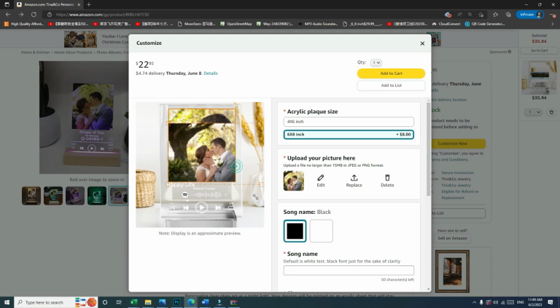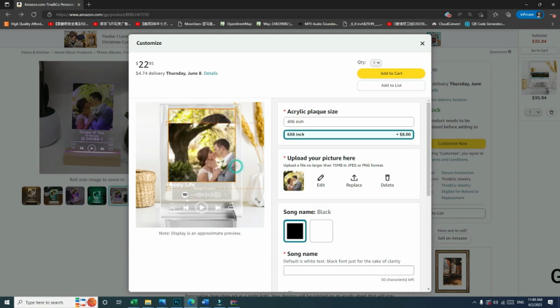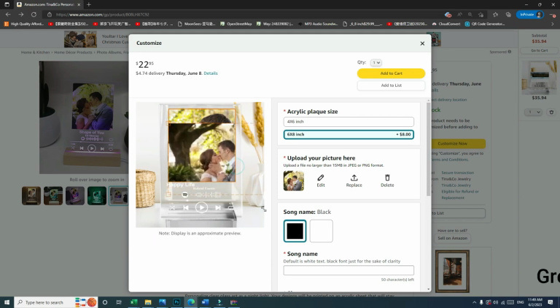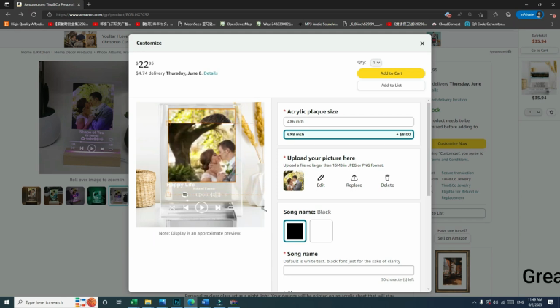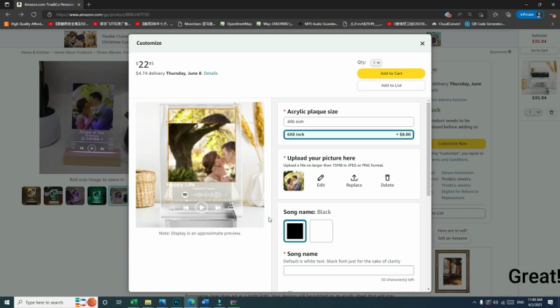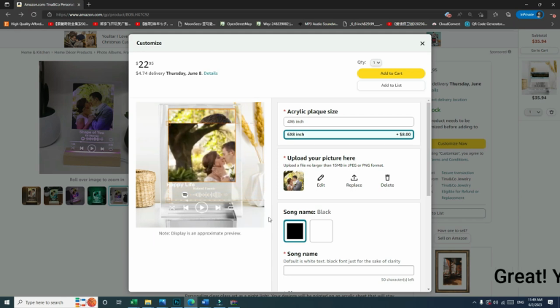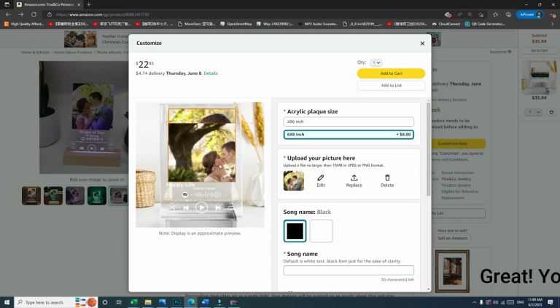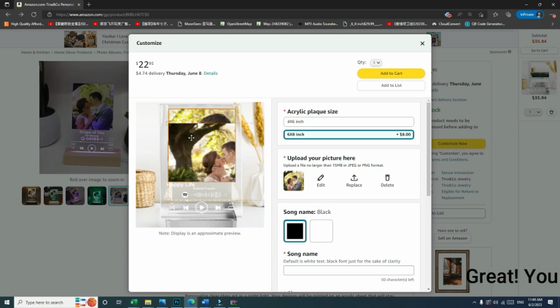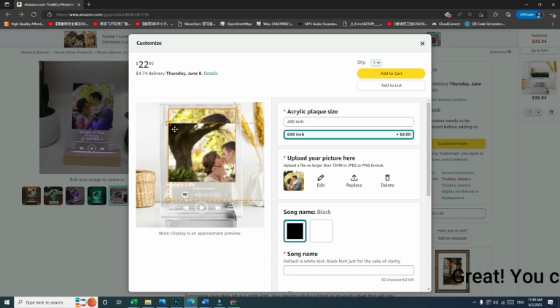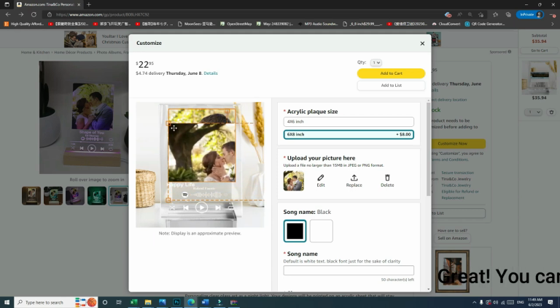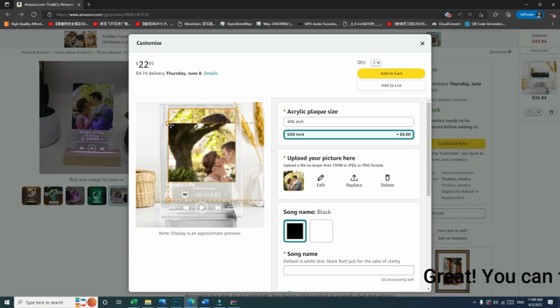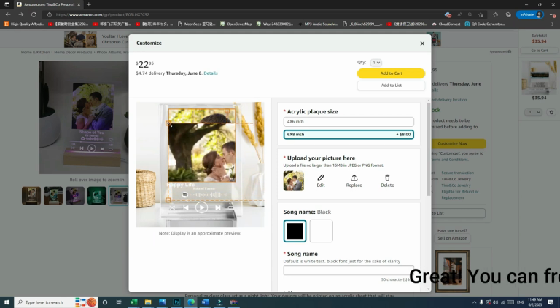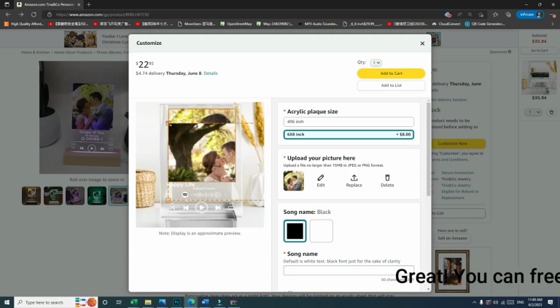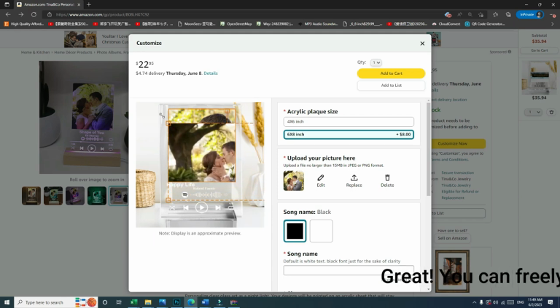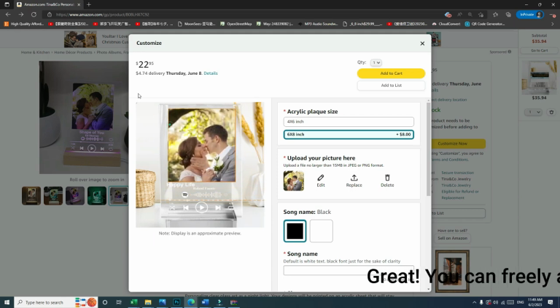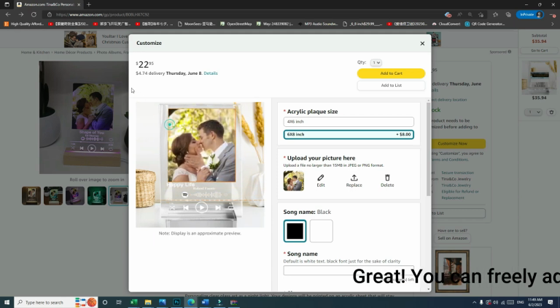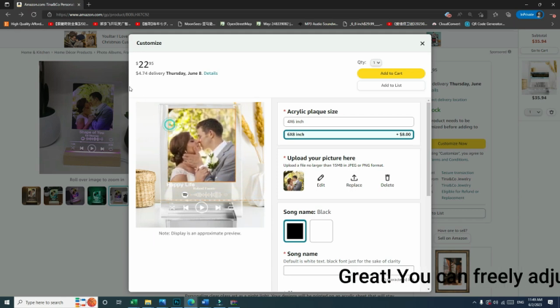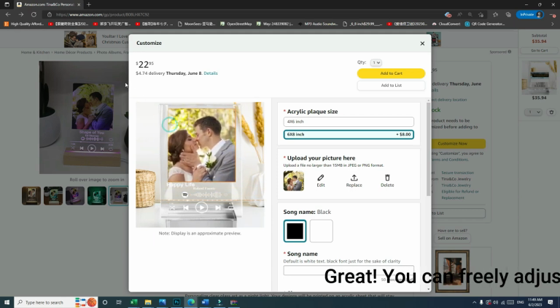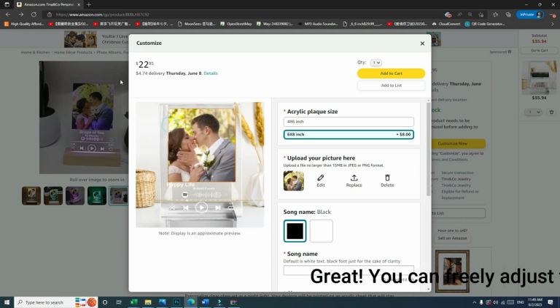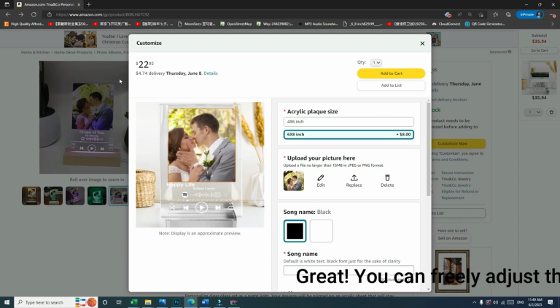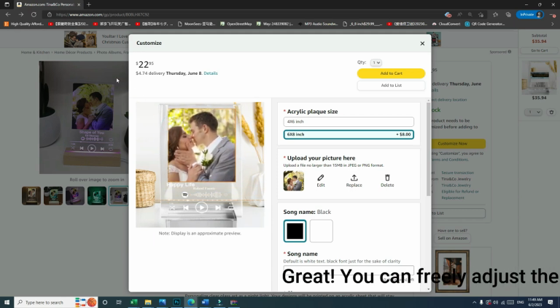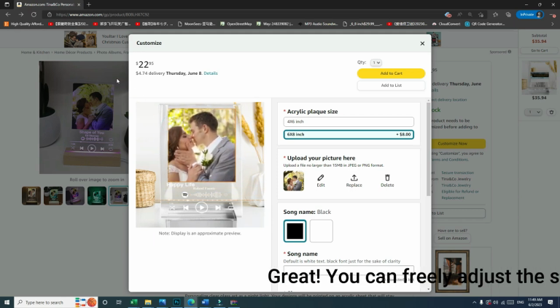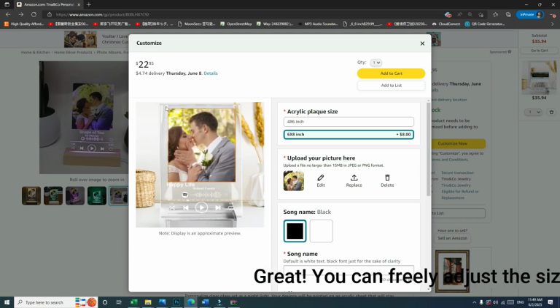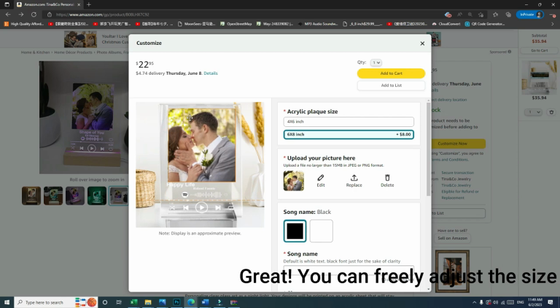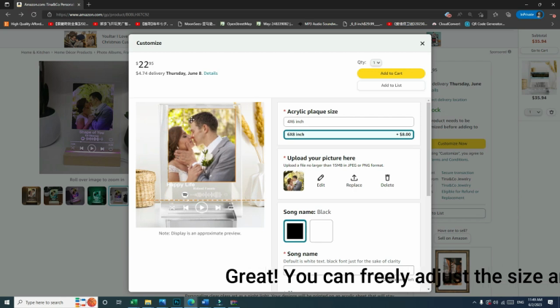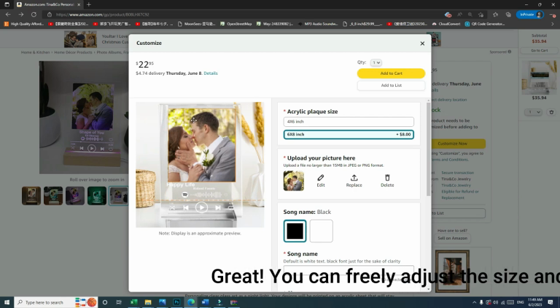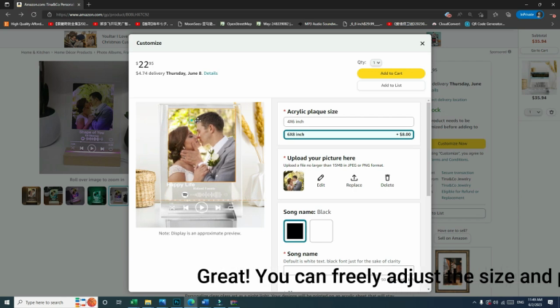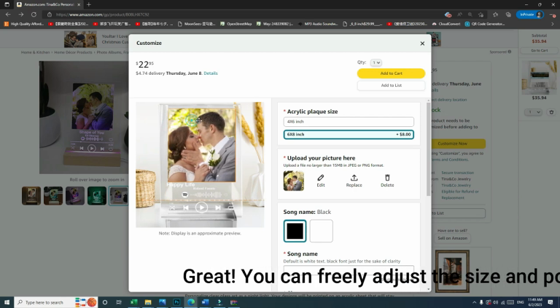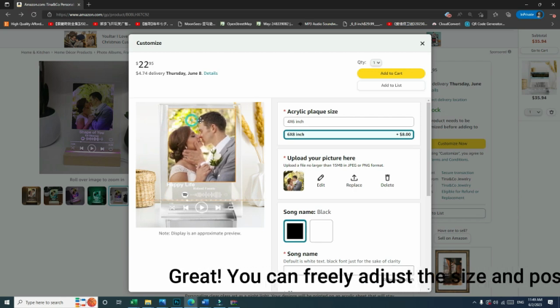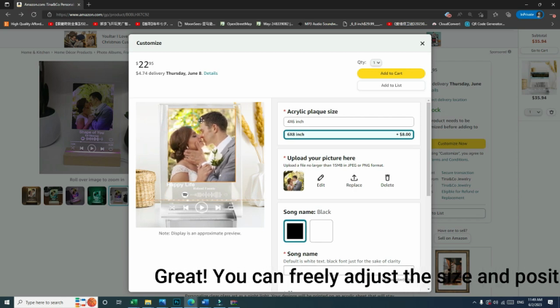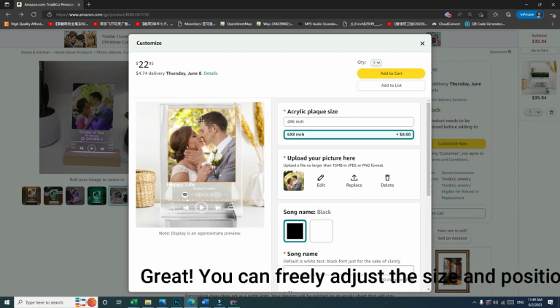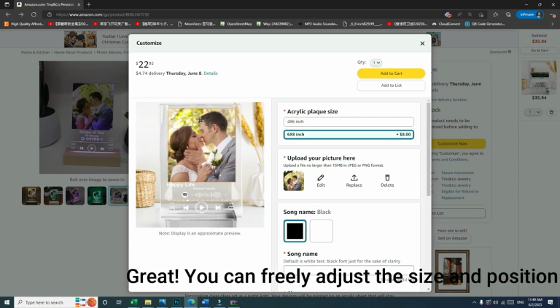Great! You can freely adjust the size and position of the photo, and choose your preferred size.